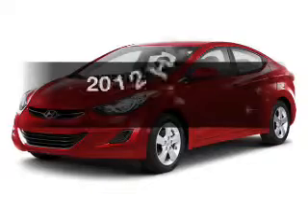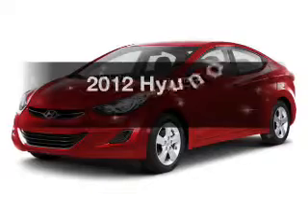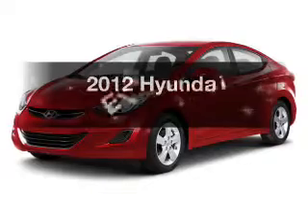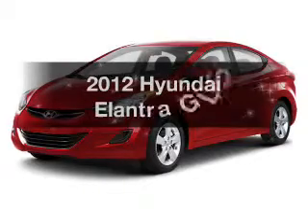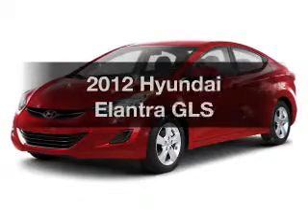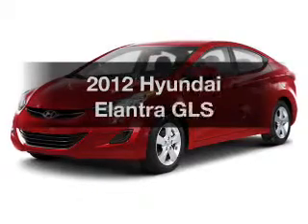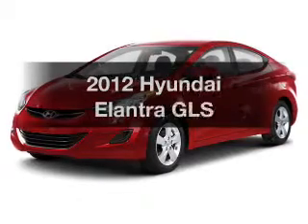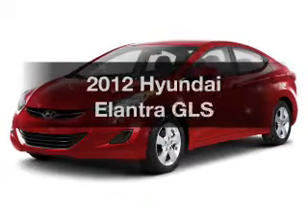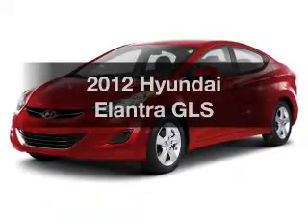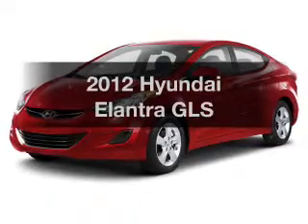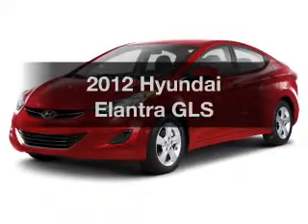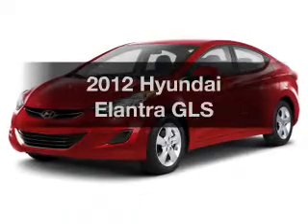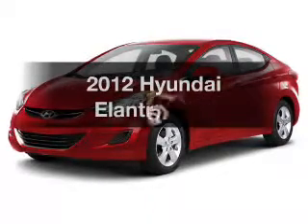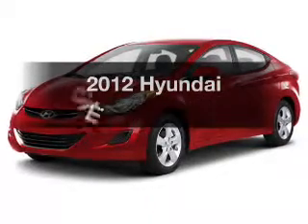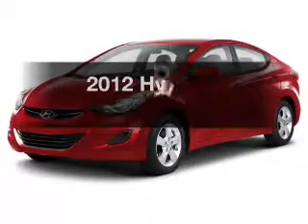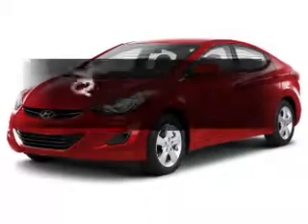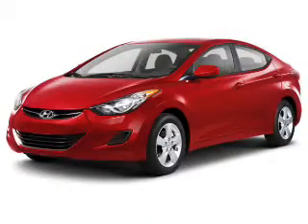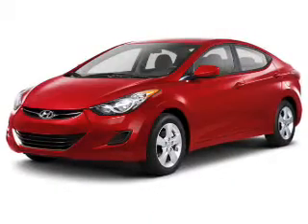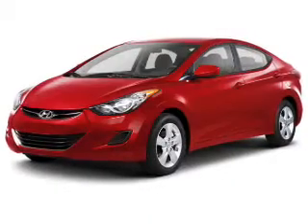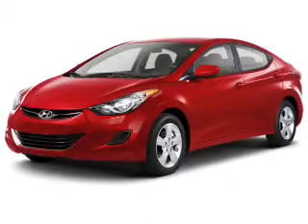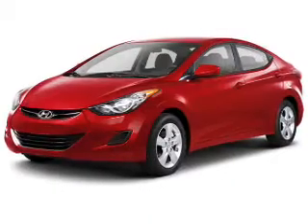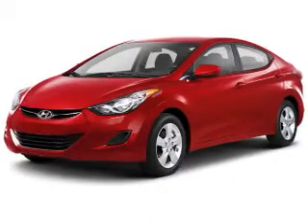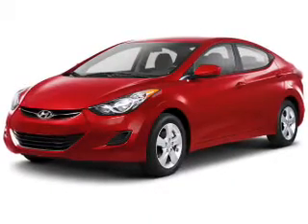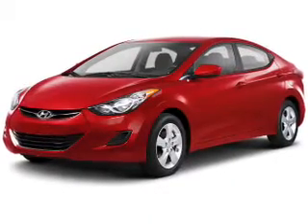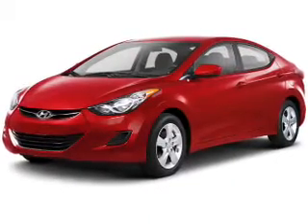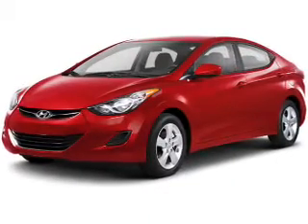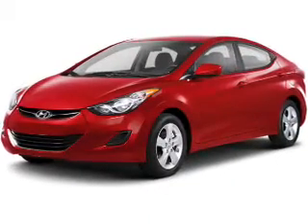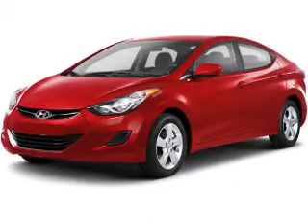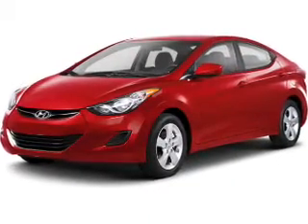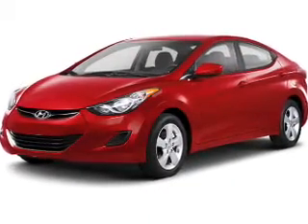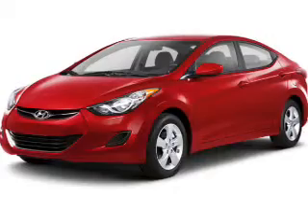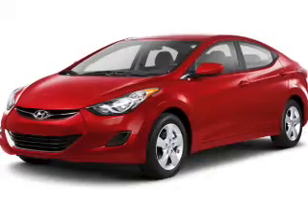Presenting the 2012 Hyundai Elantra. This is the set of wheels you've been looking for.